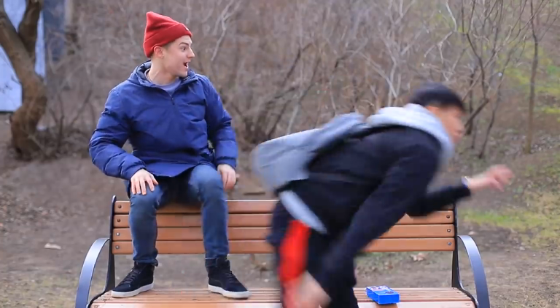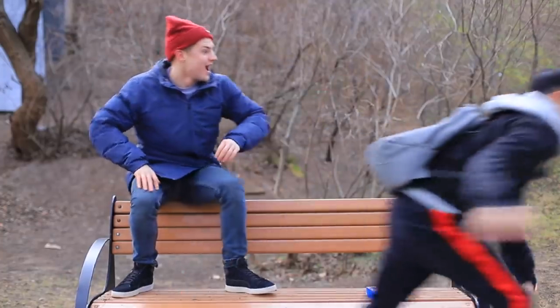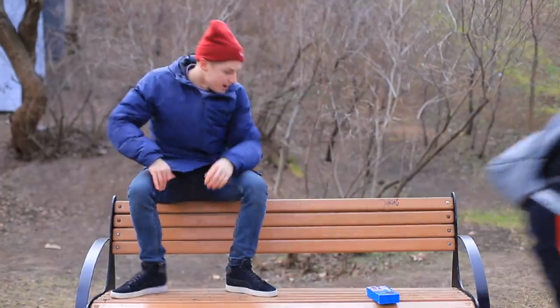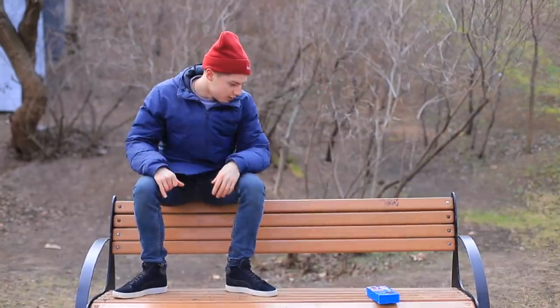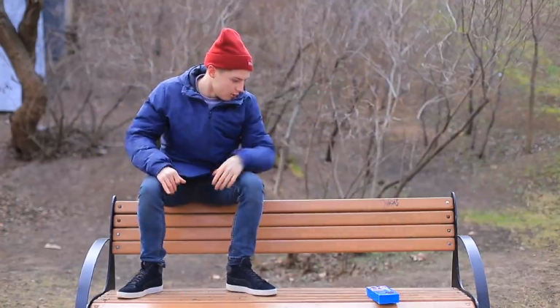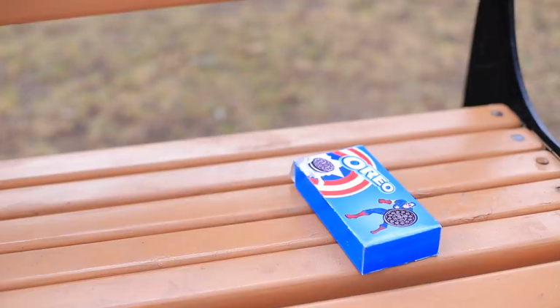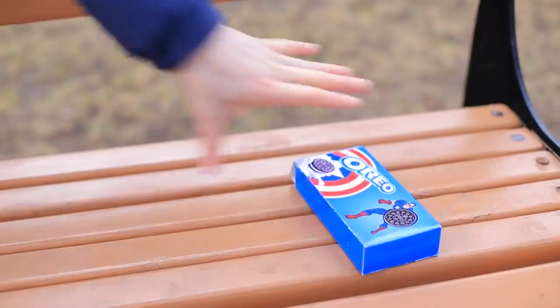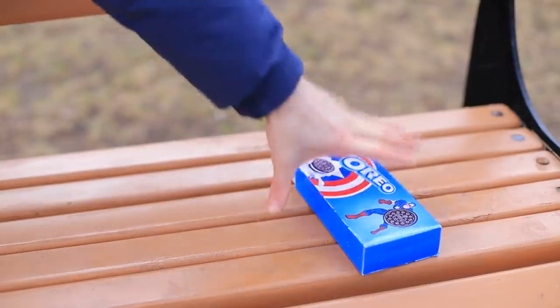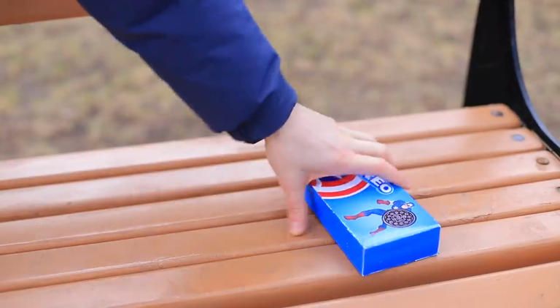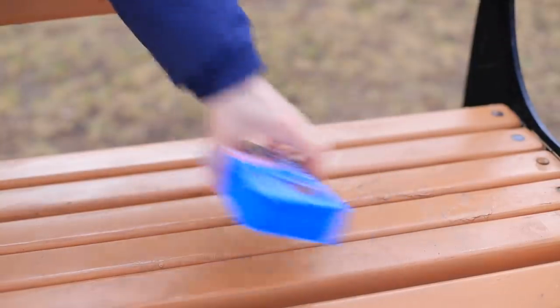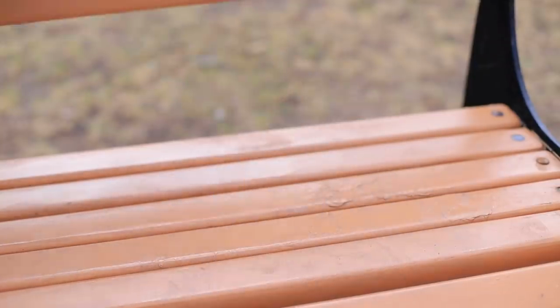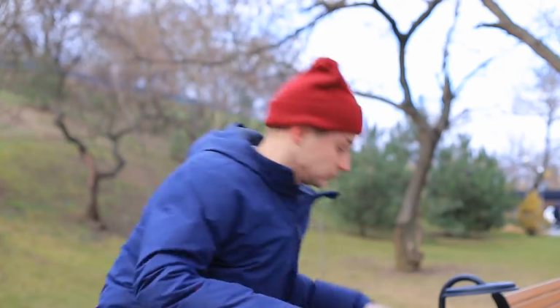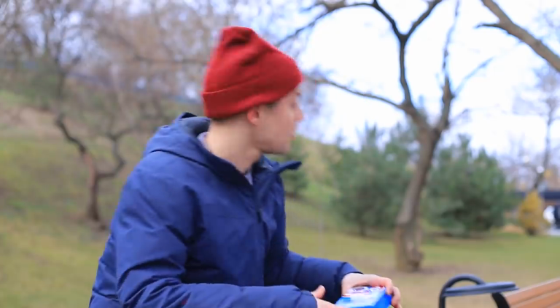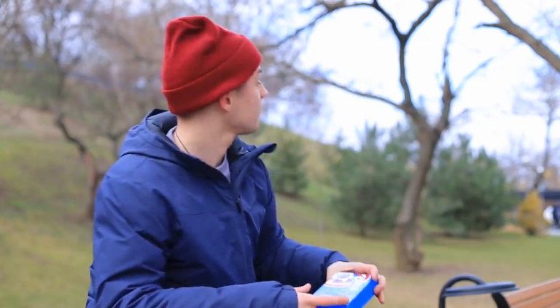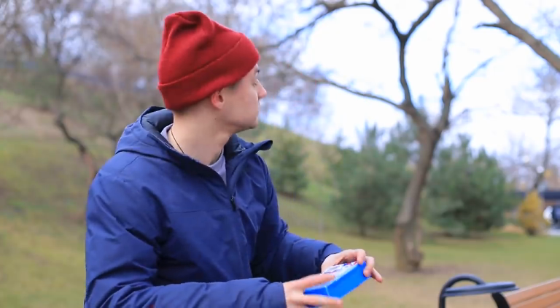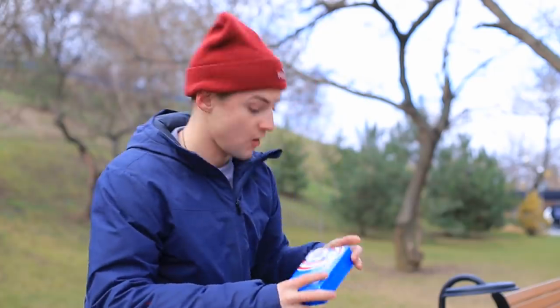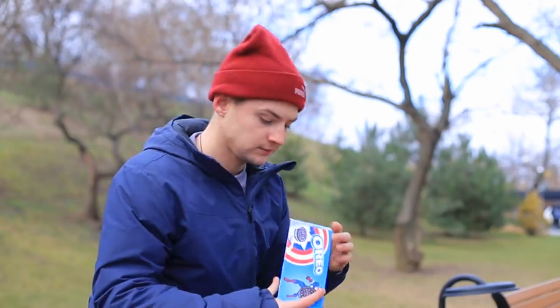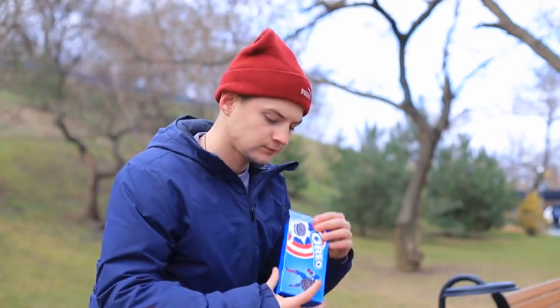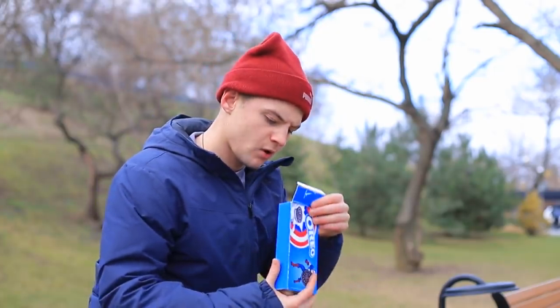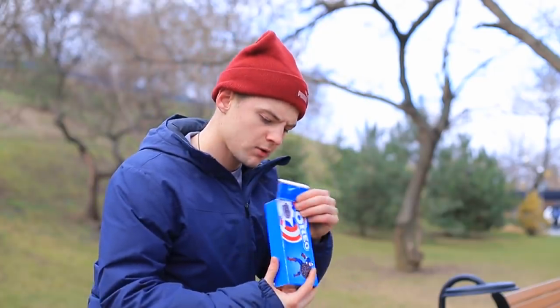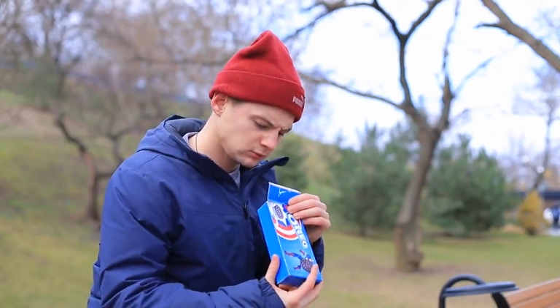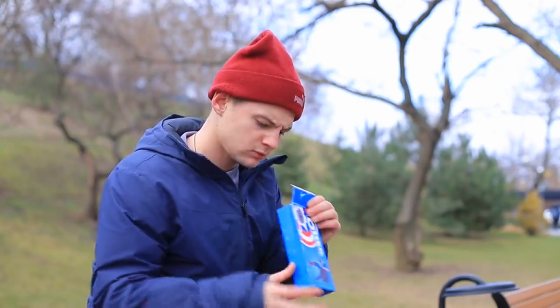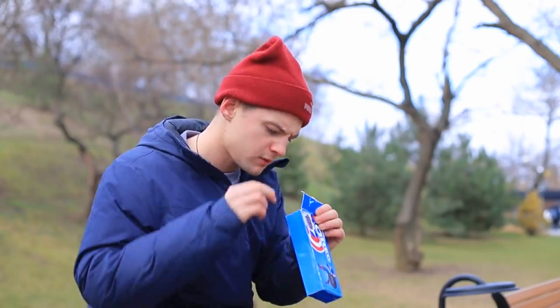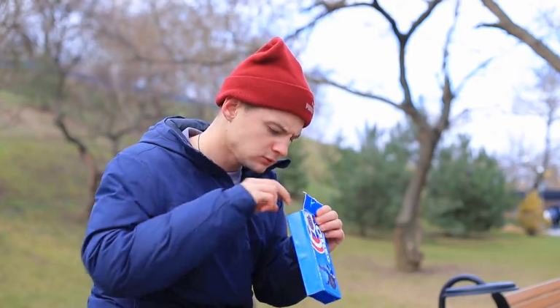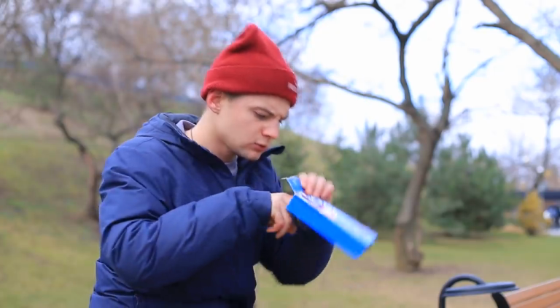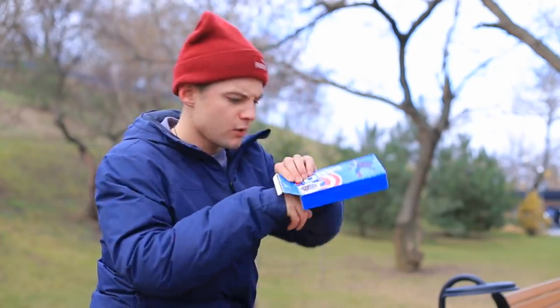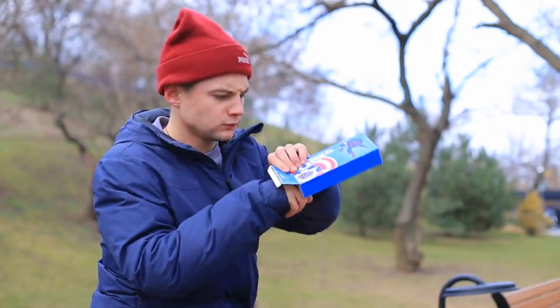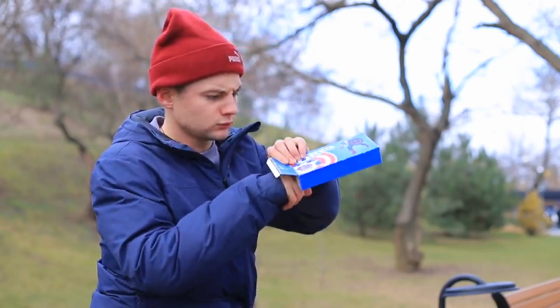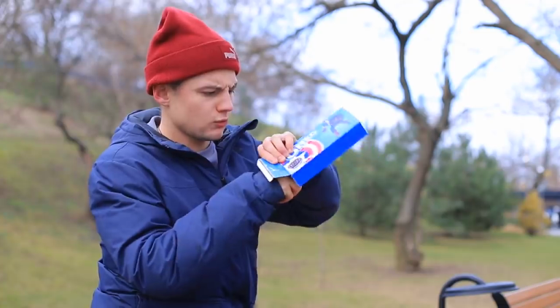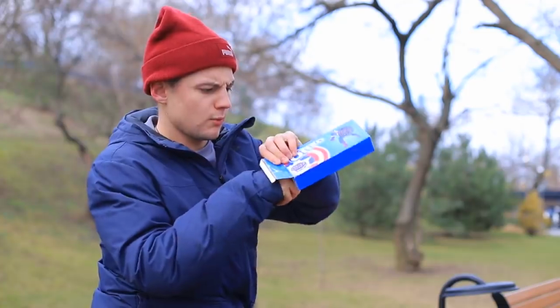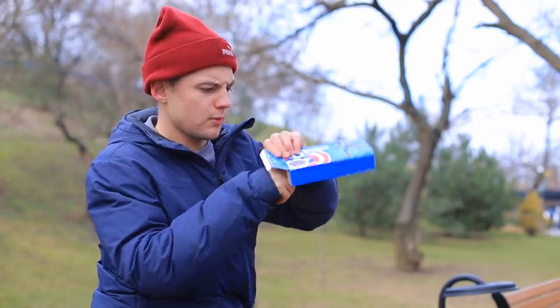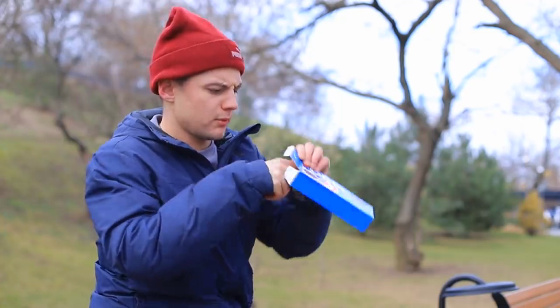Ooh! Cookies! Captain America Oreos! I'm so lucky today!